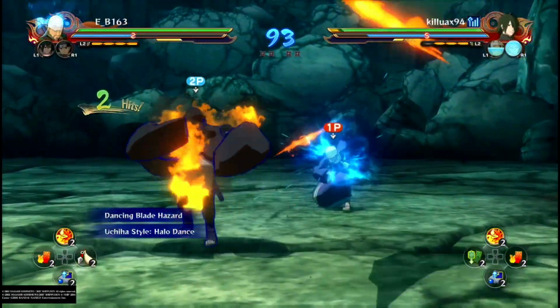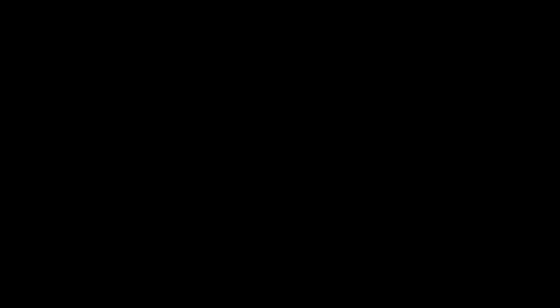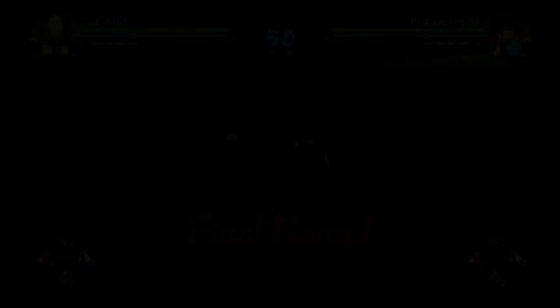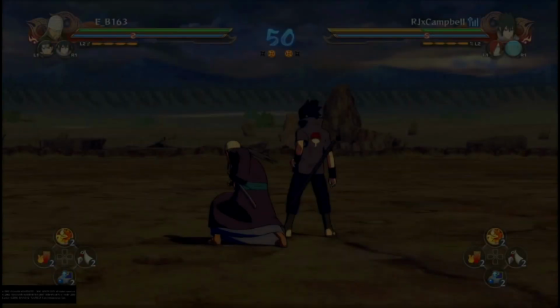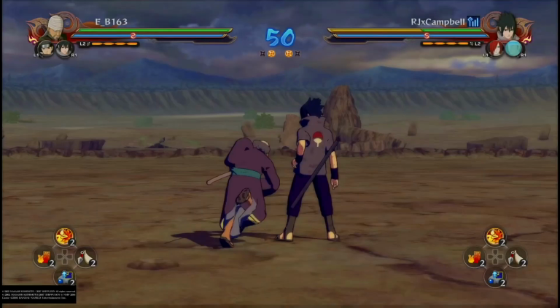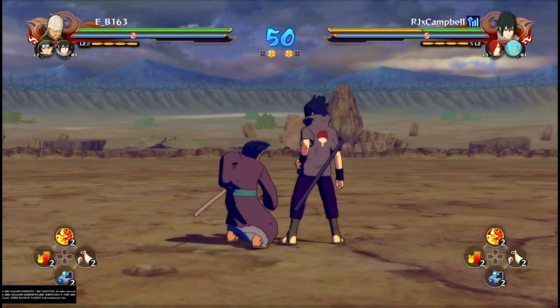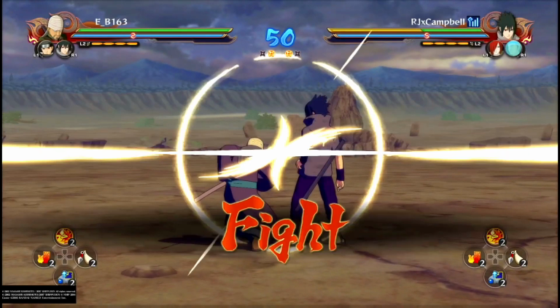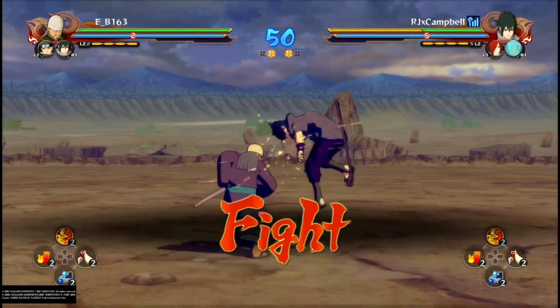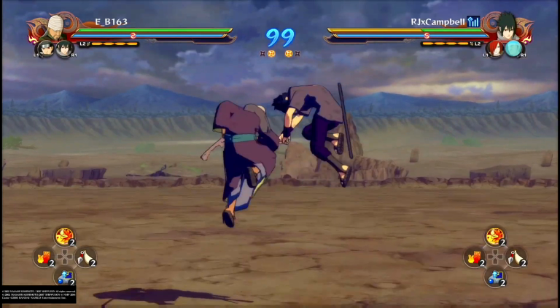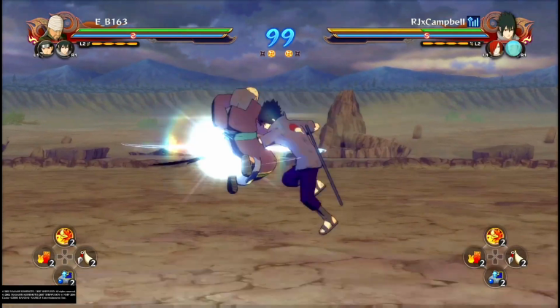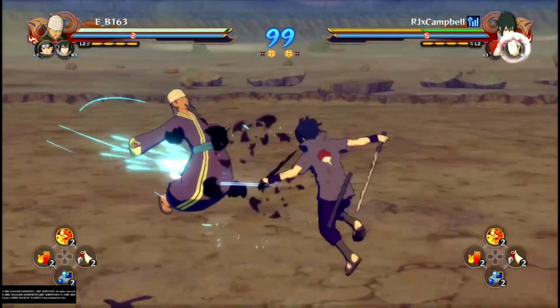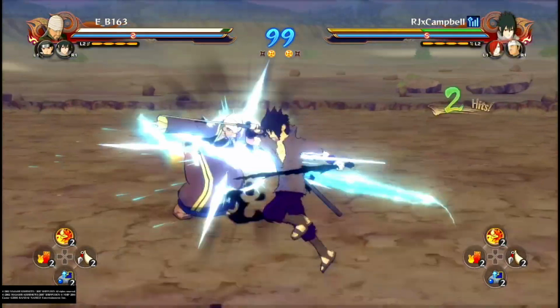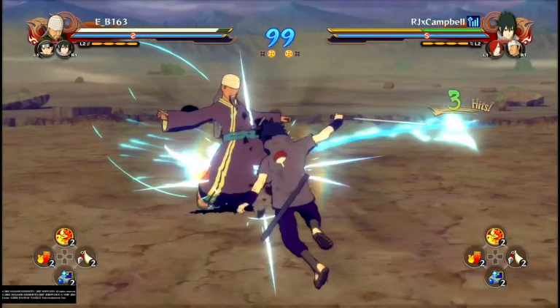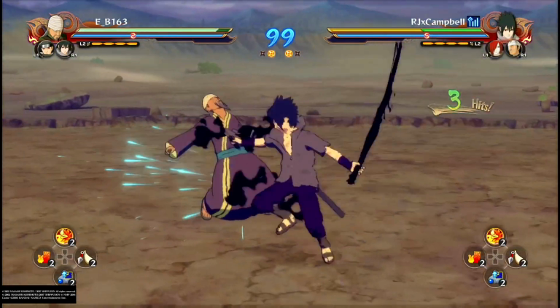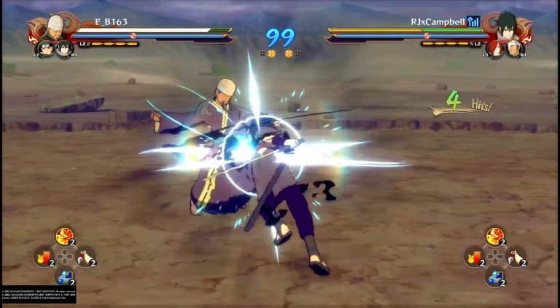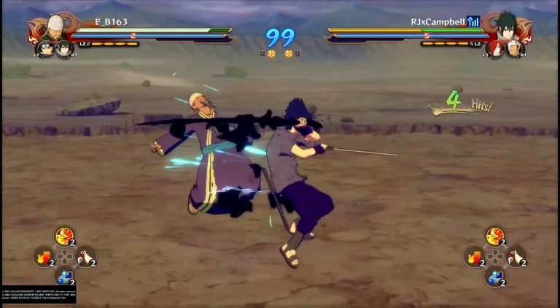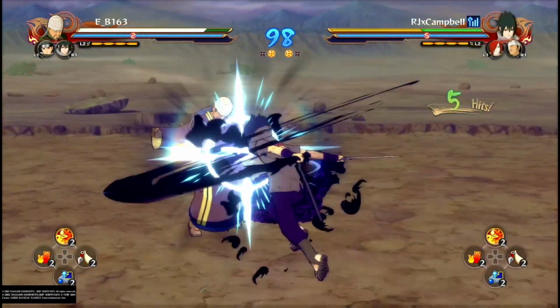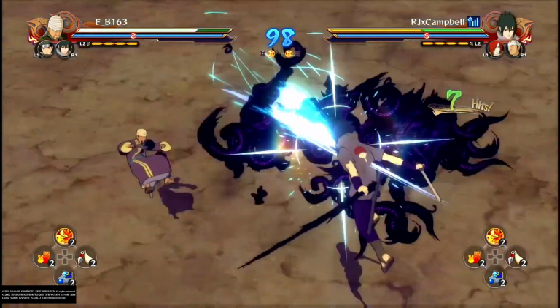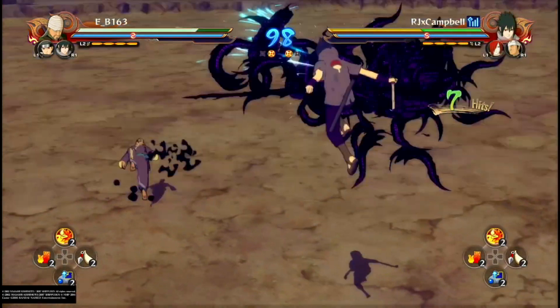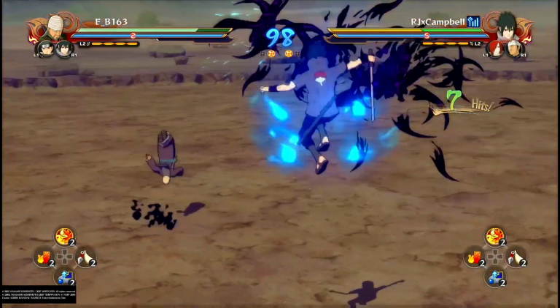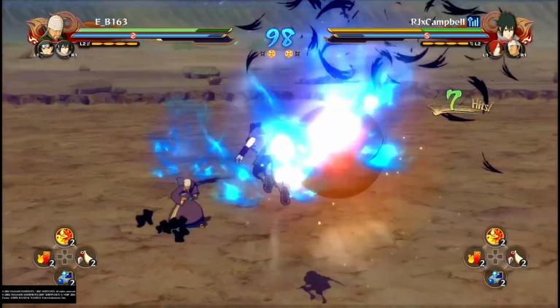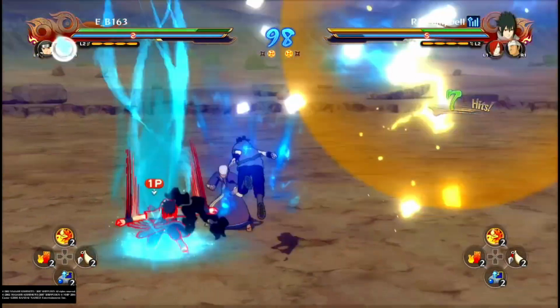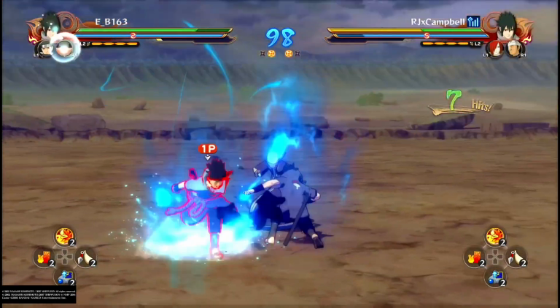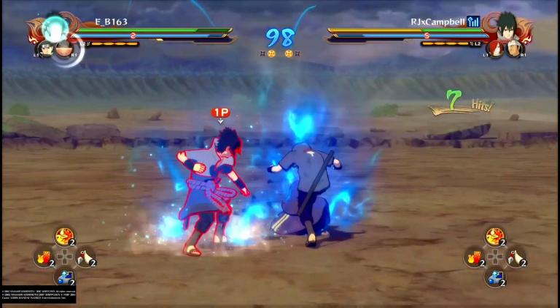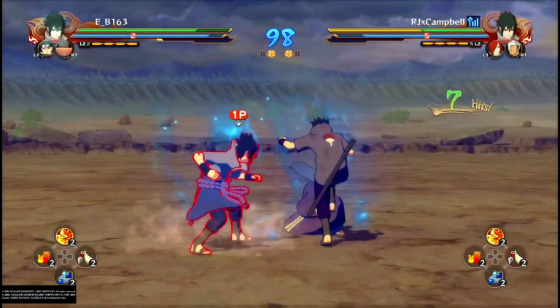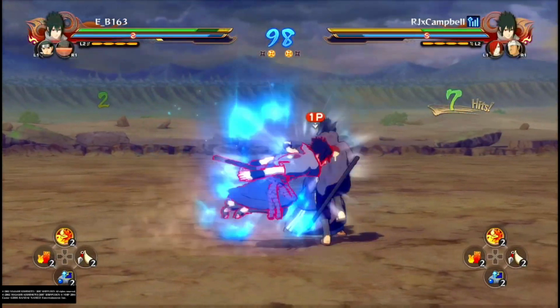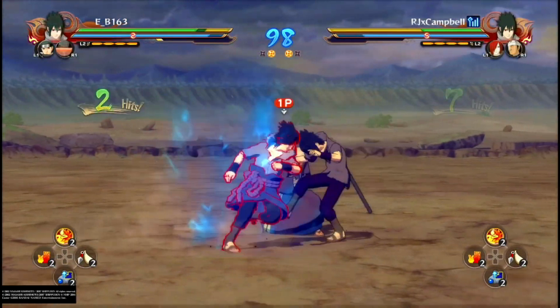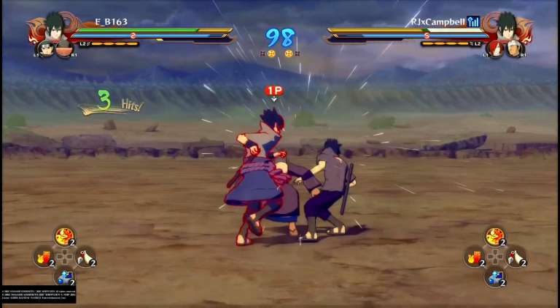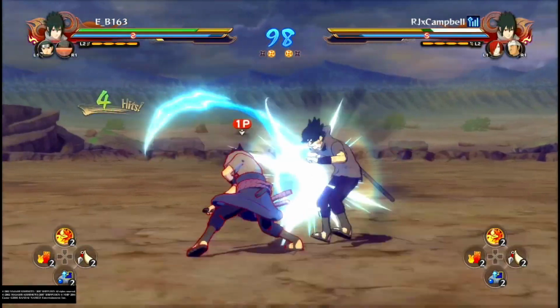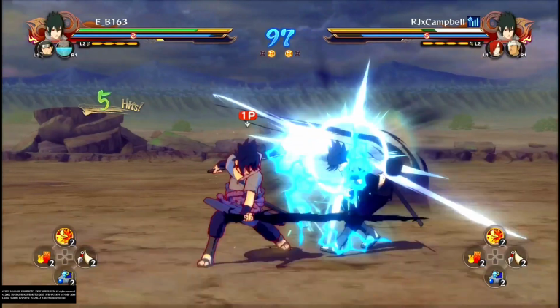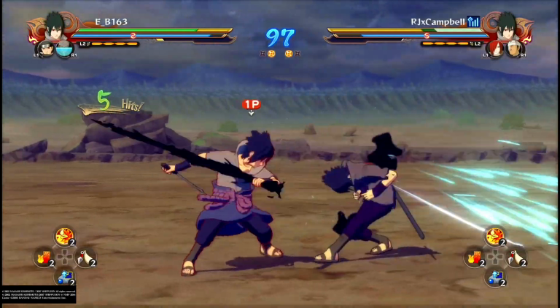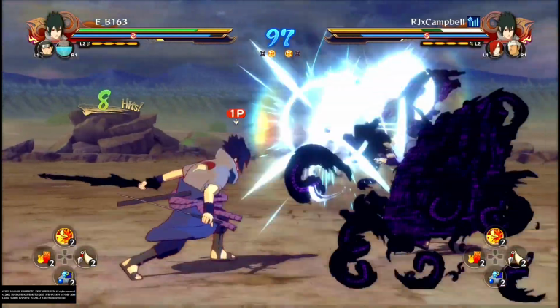Another aggressive application of switch dashing is winning dash crashes. You send out your switch dash, it clashes with your opponent, and then you can mesh to win the engagement.